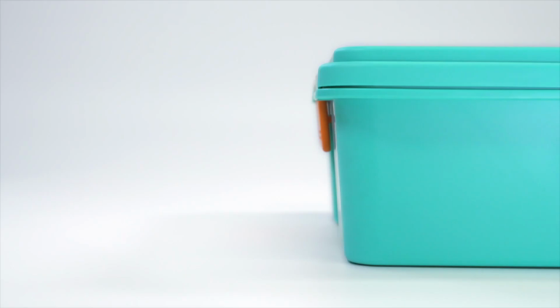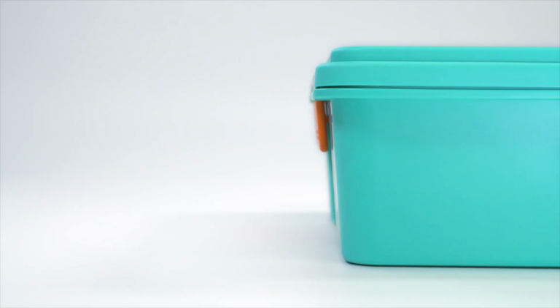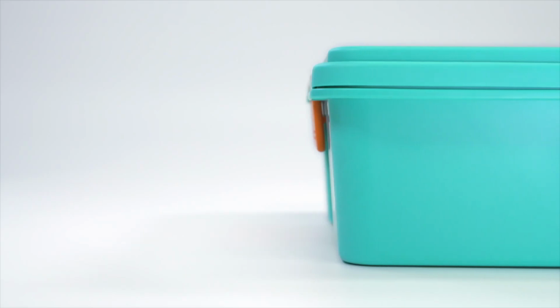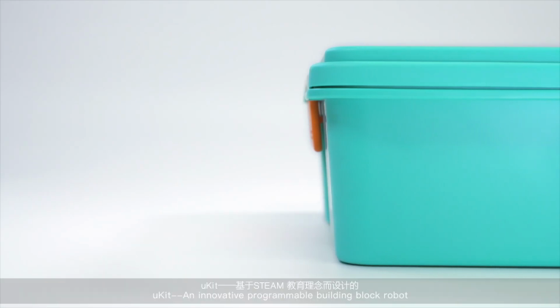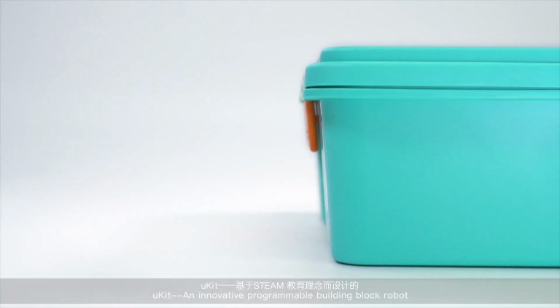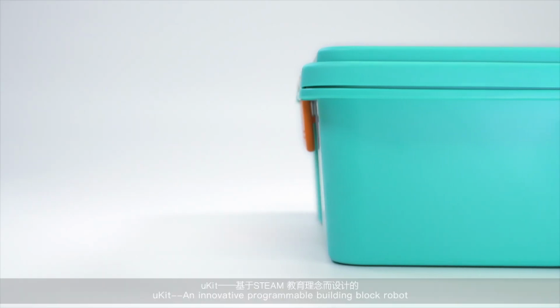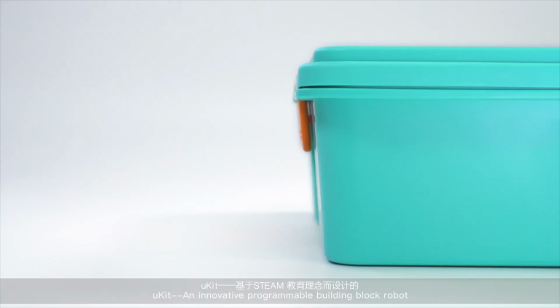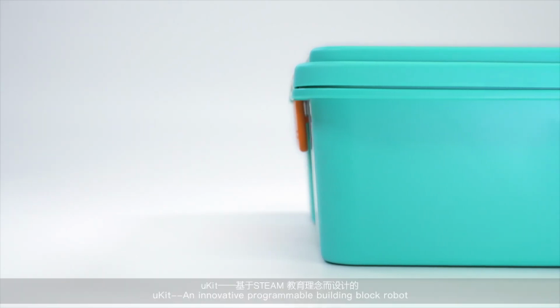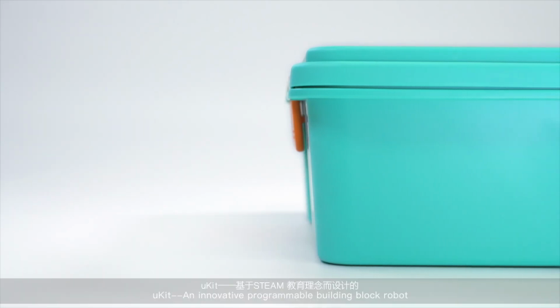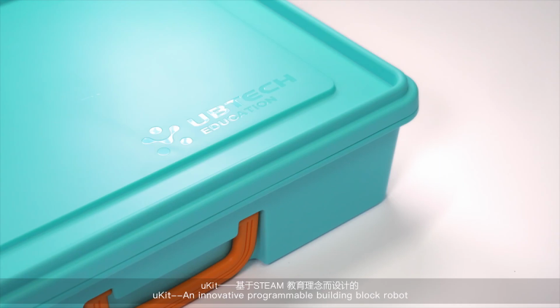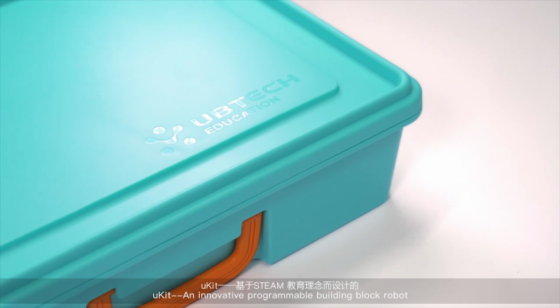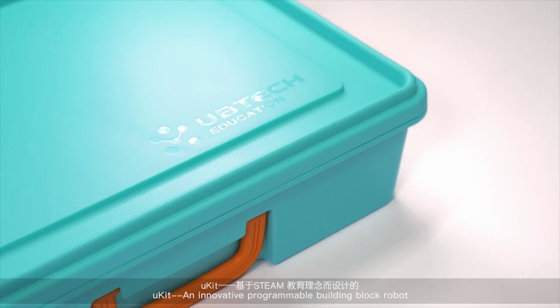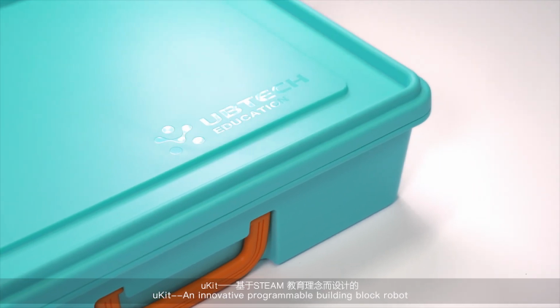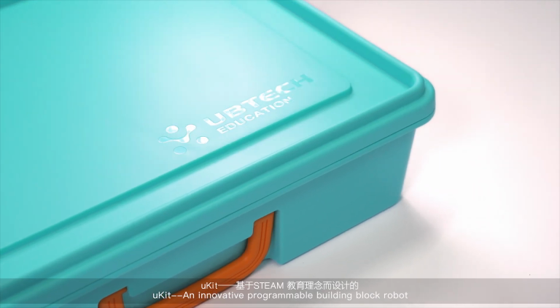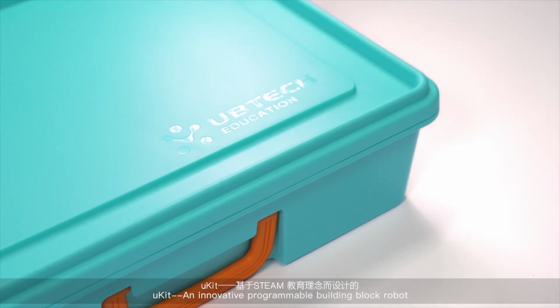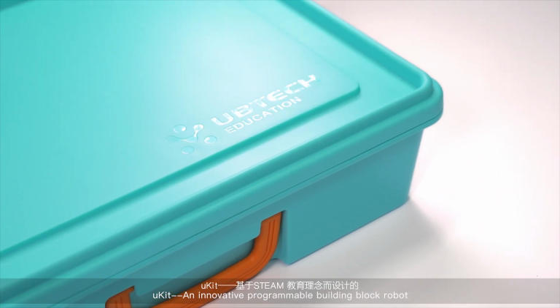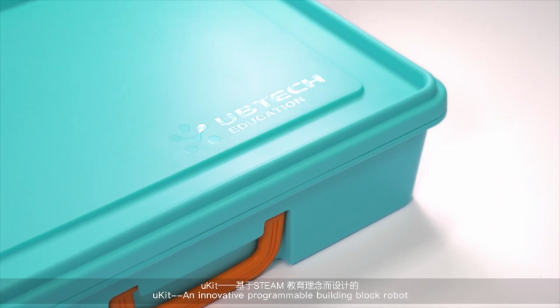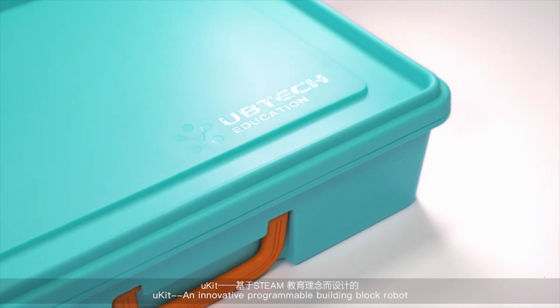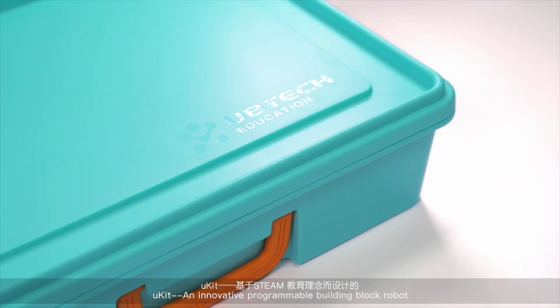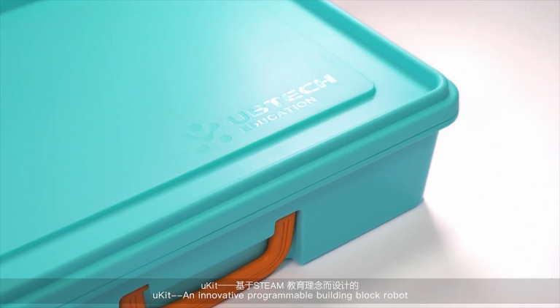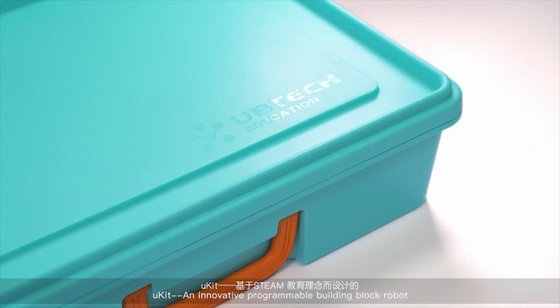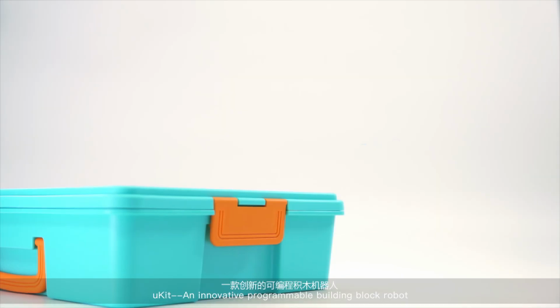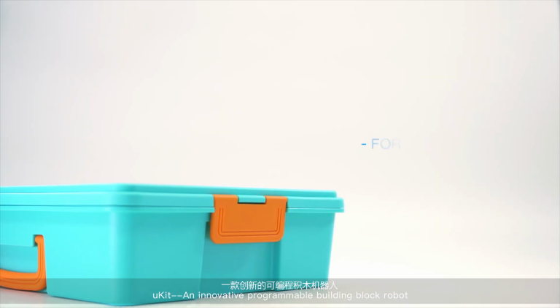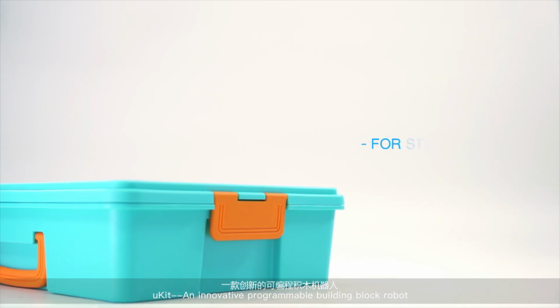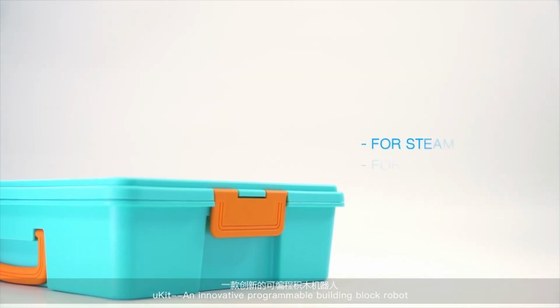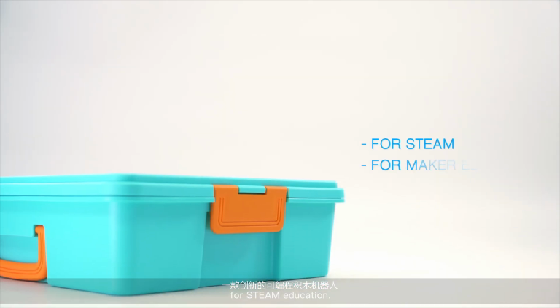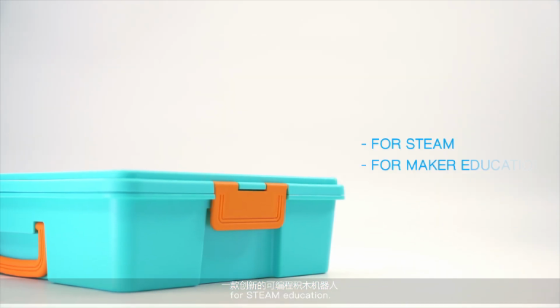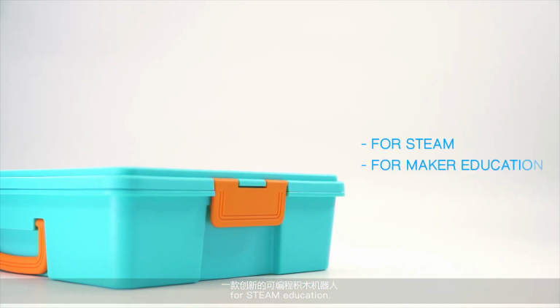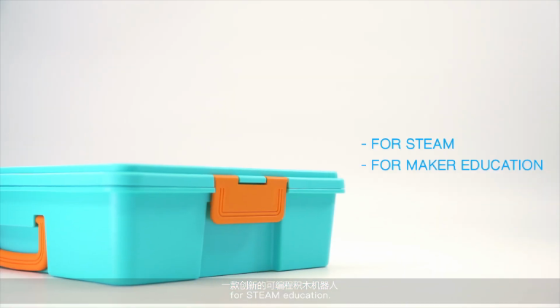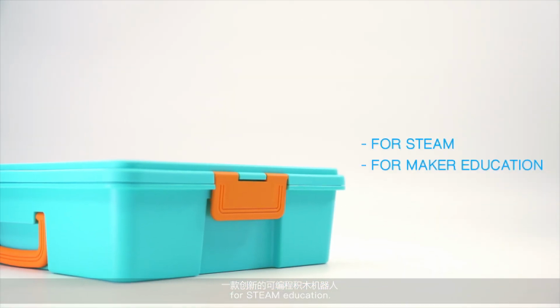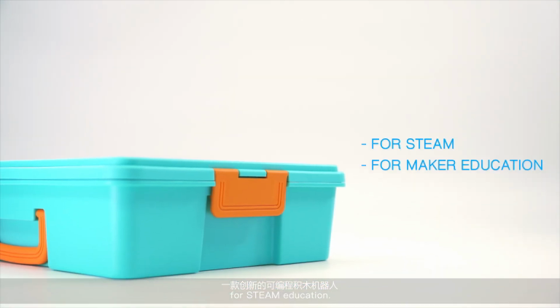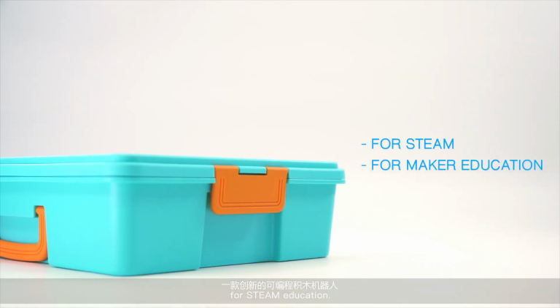U-Kit, an innovative programmable building block robot for STEAM education.